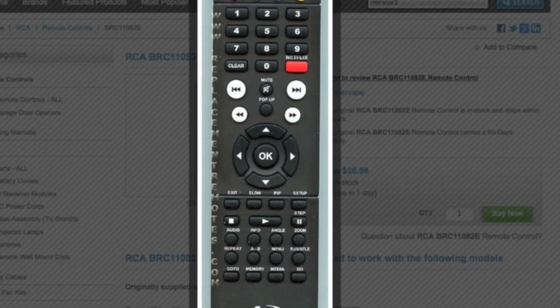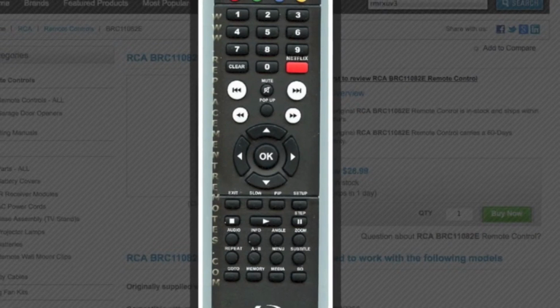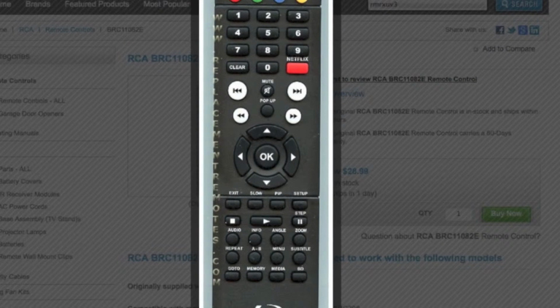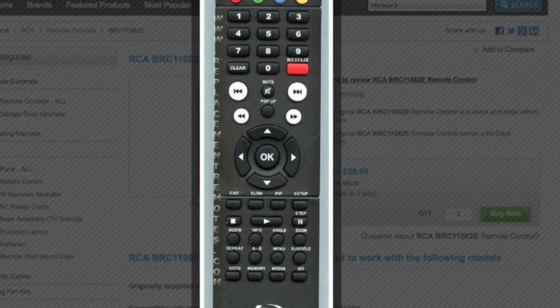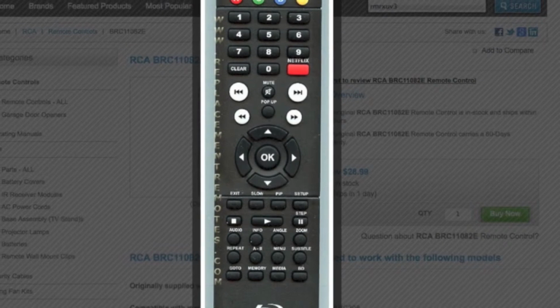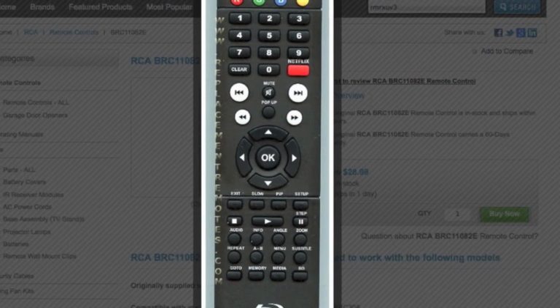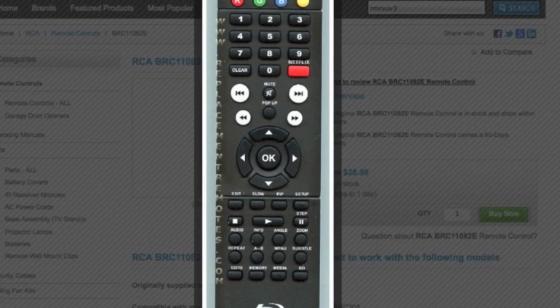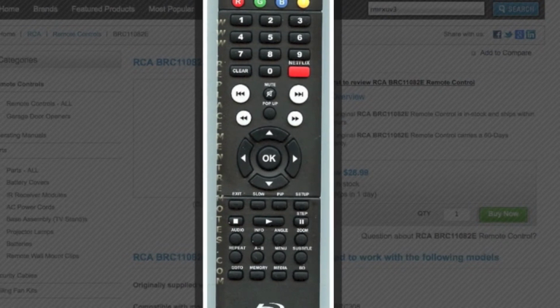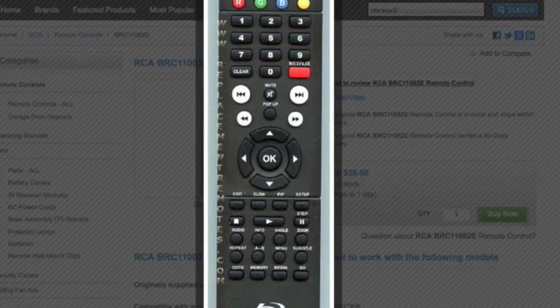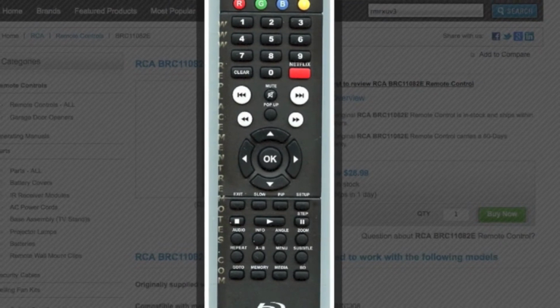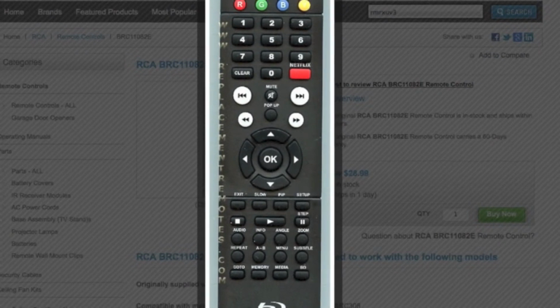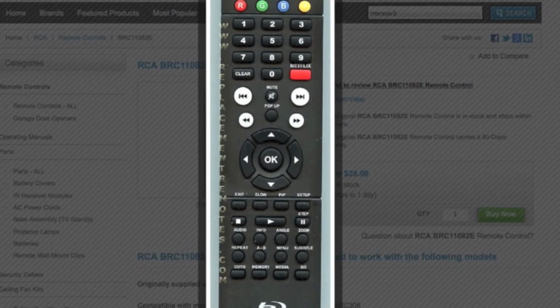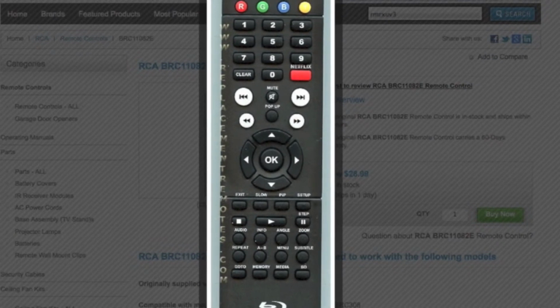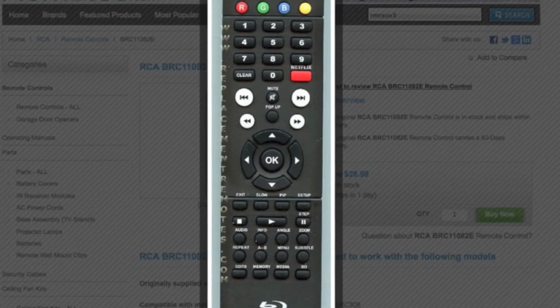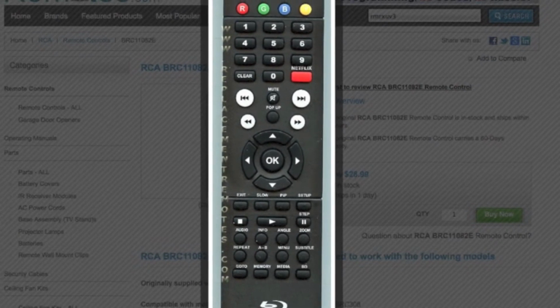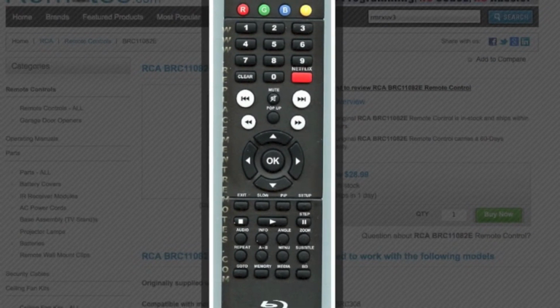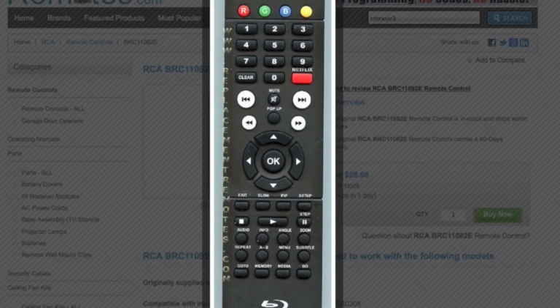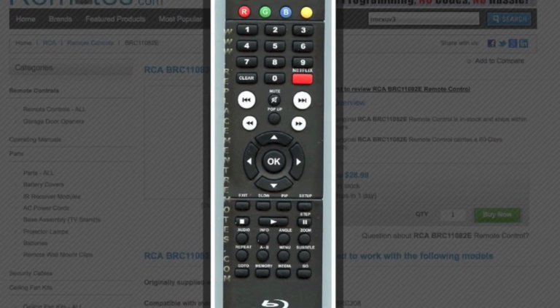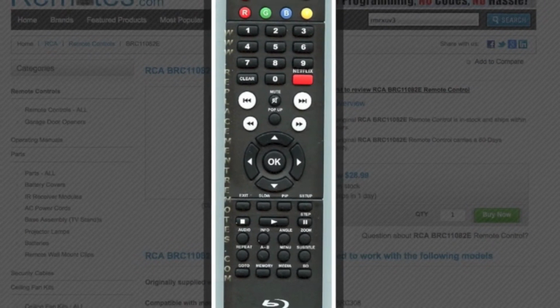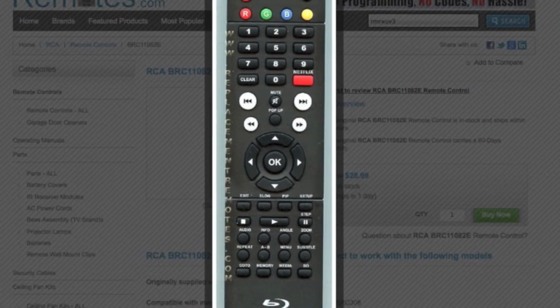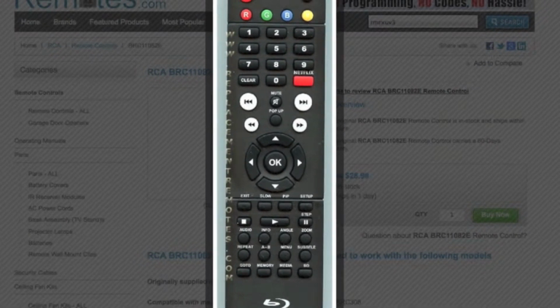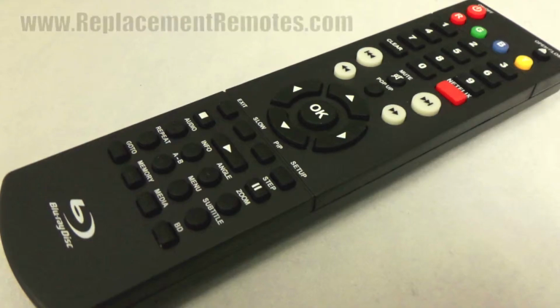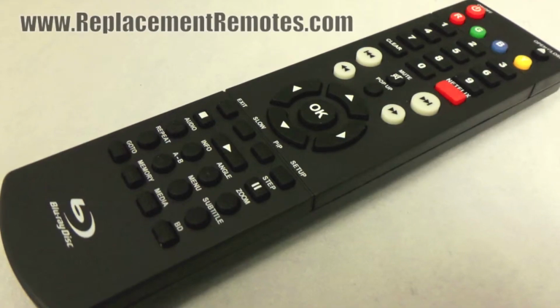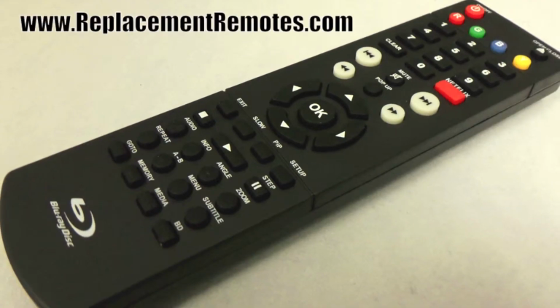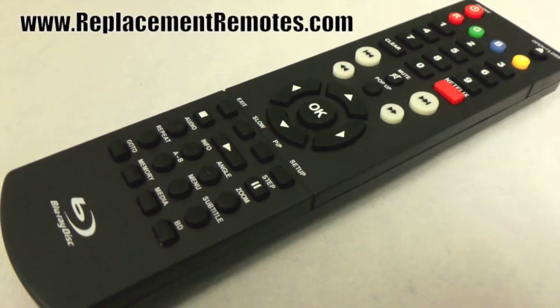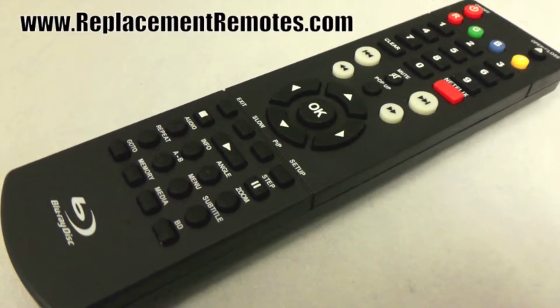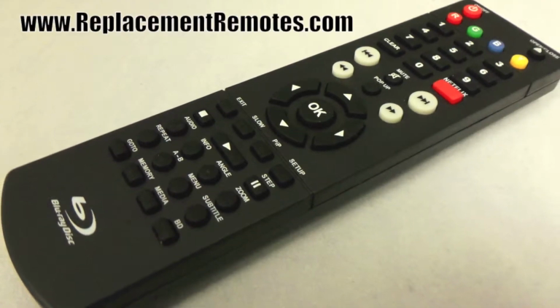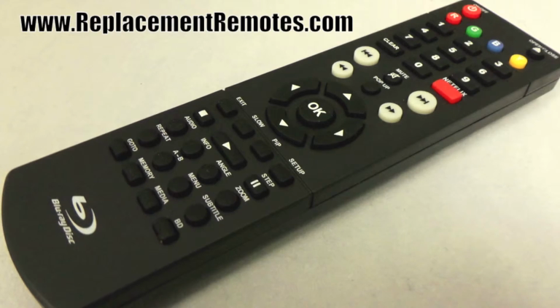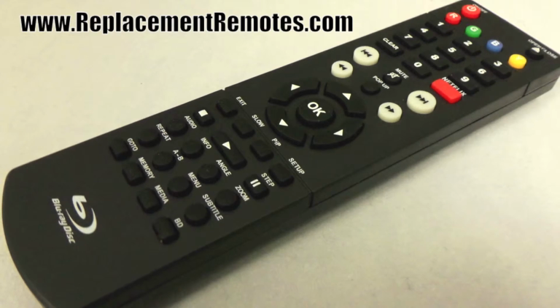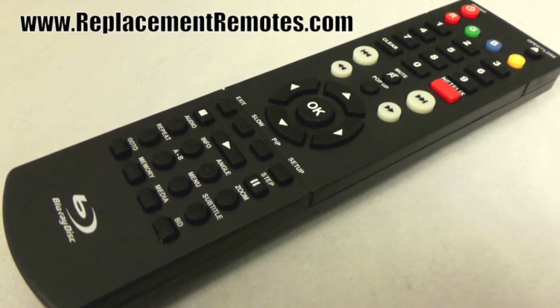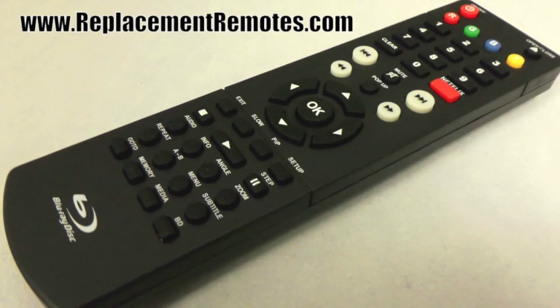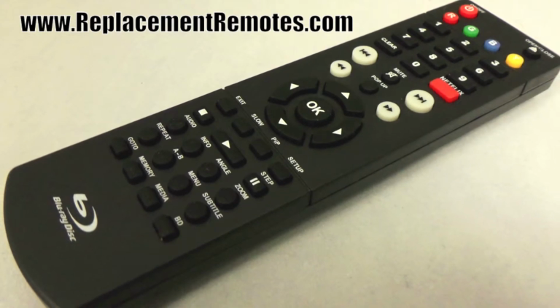The model number on this remote is BRC11082E. It is brand new and original equipment from RCA.